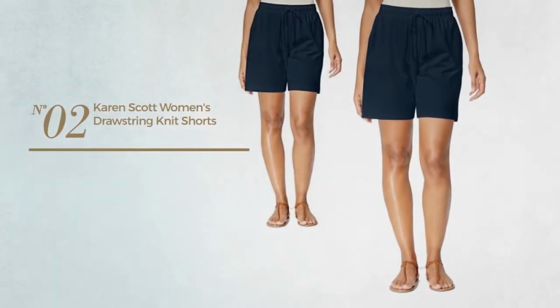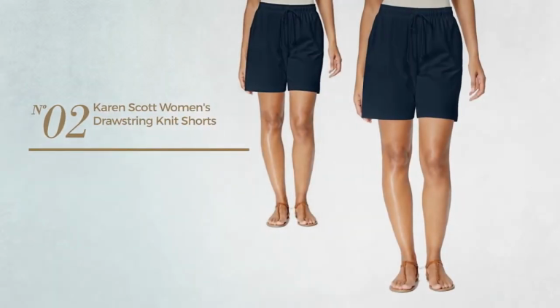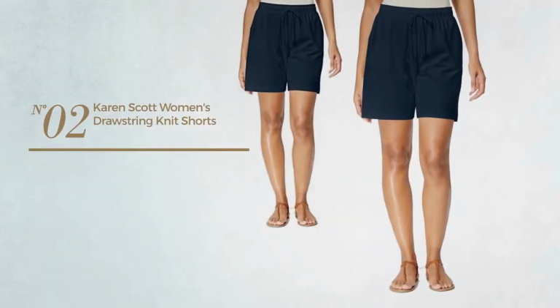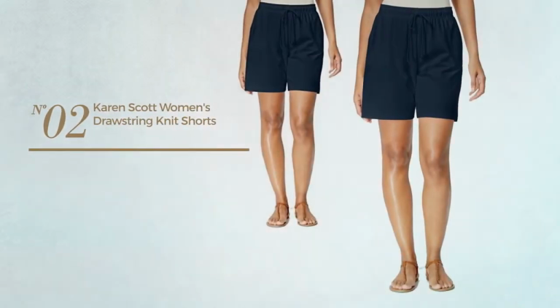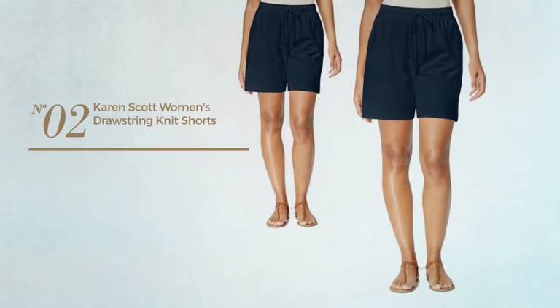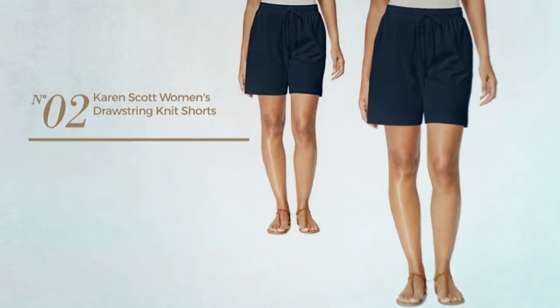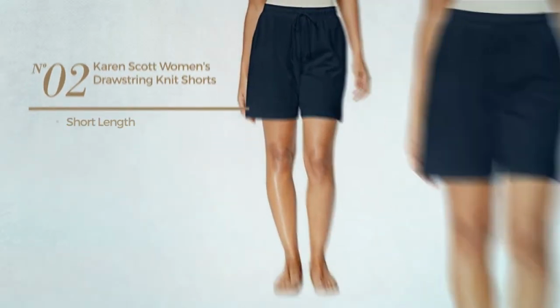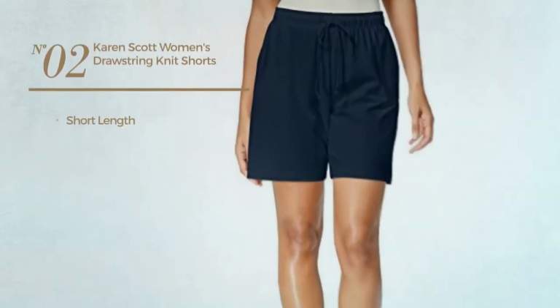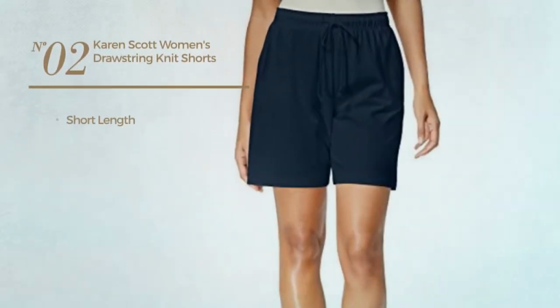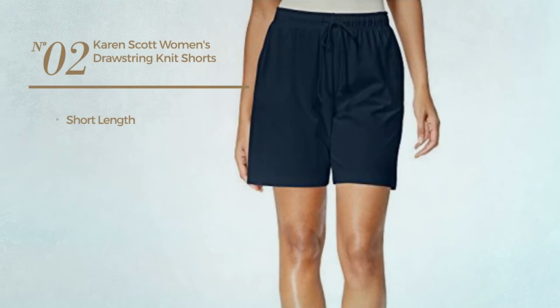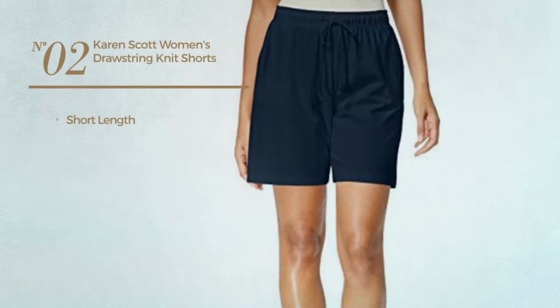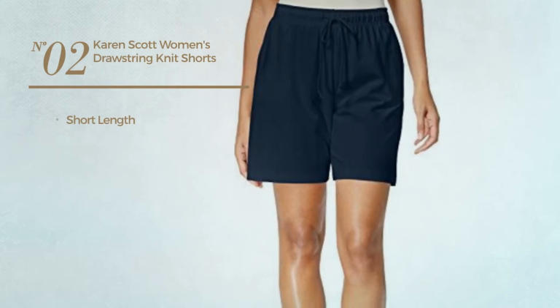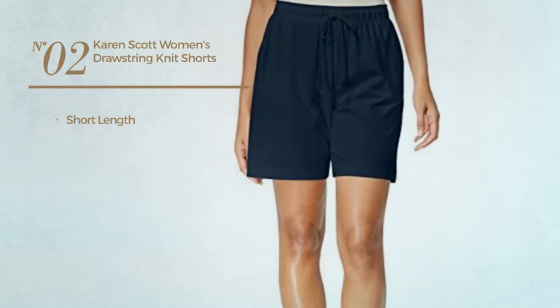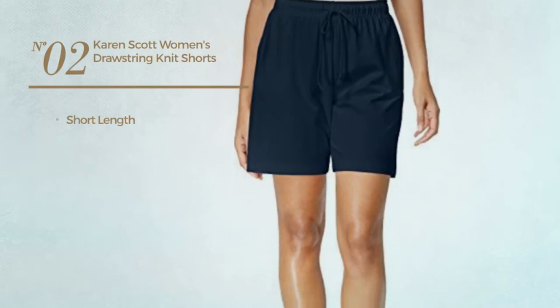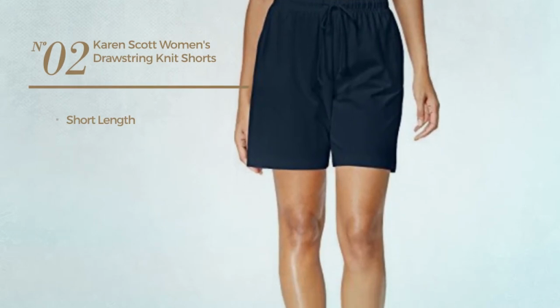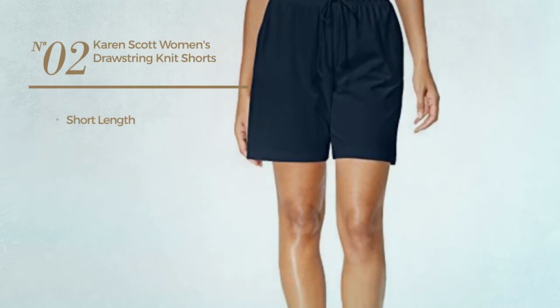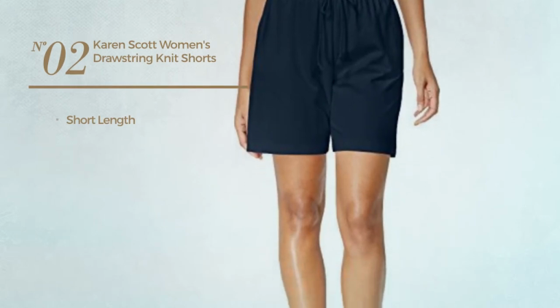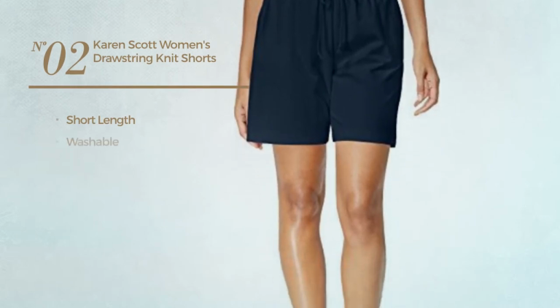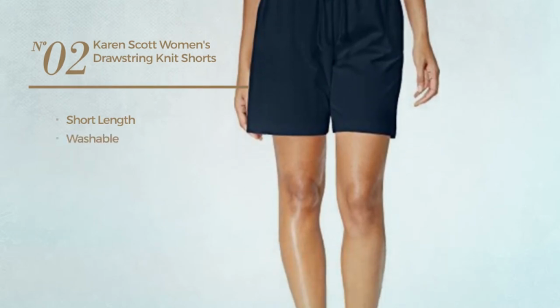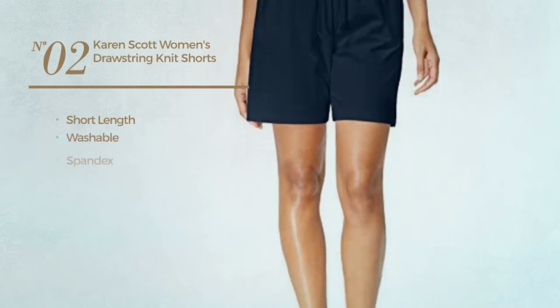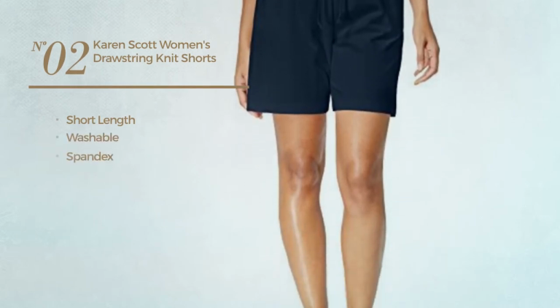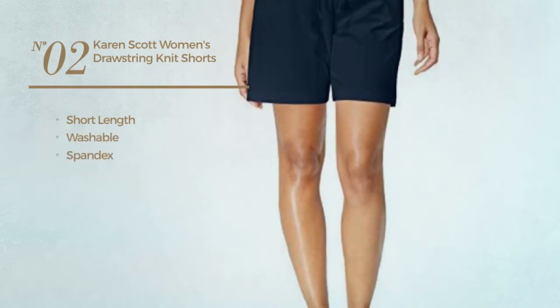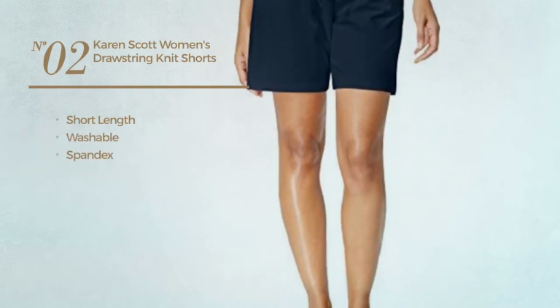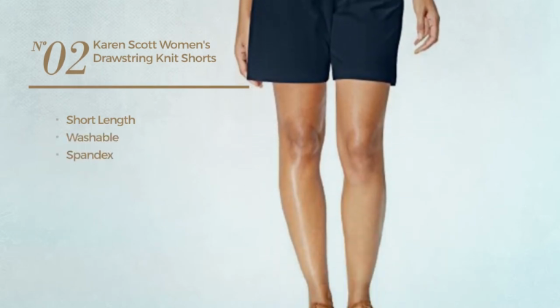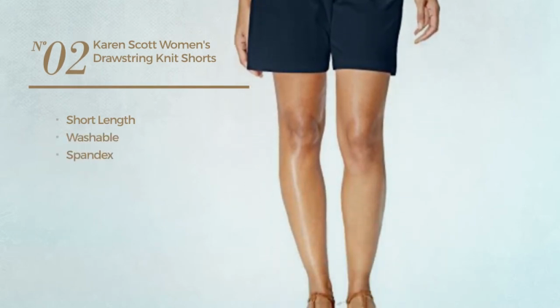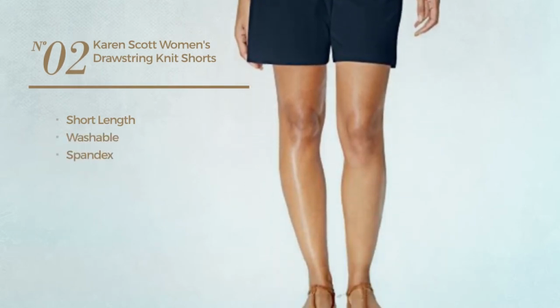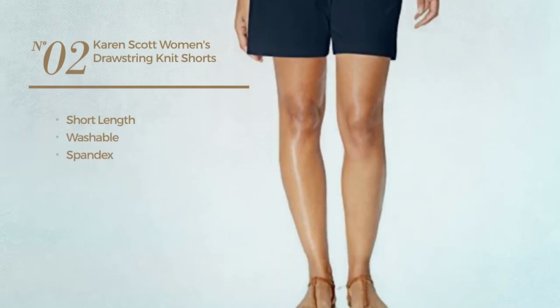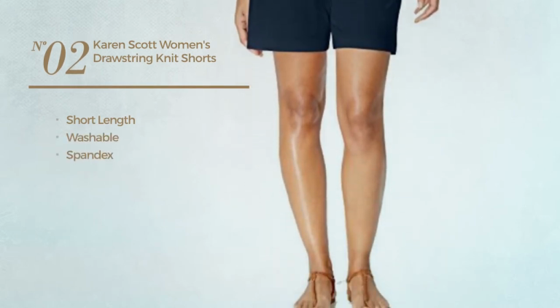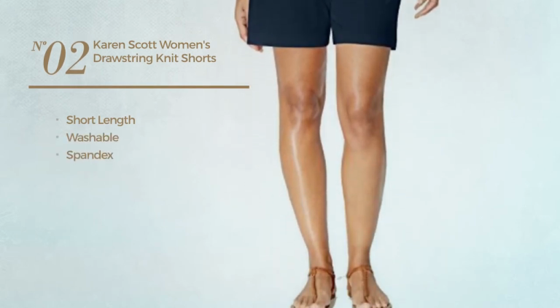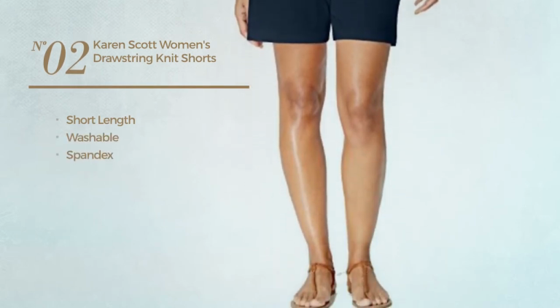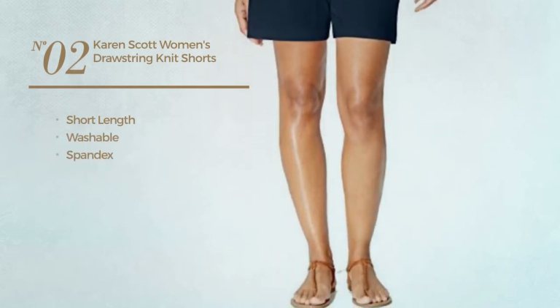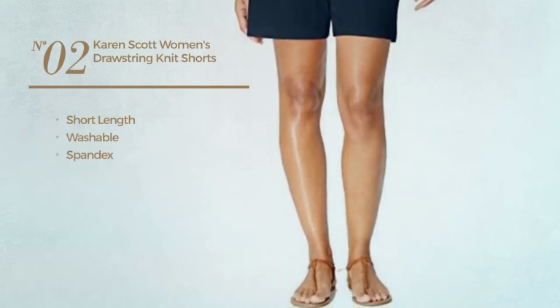Number 2. A short length shorts, produced with washable spandex. Available in 2 colors.